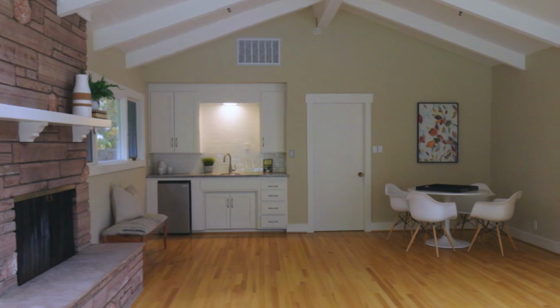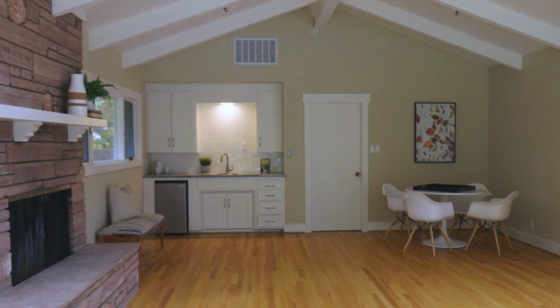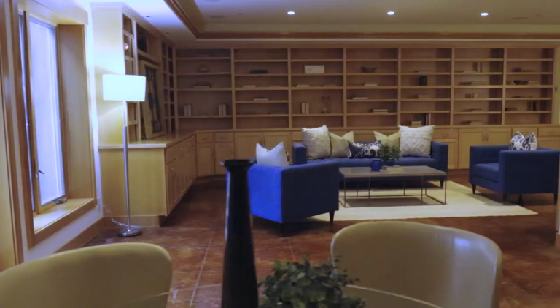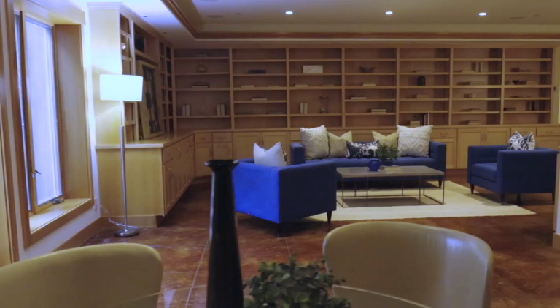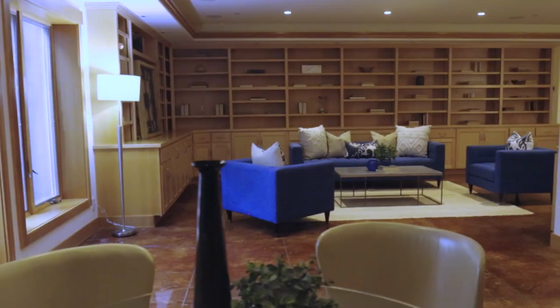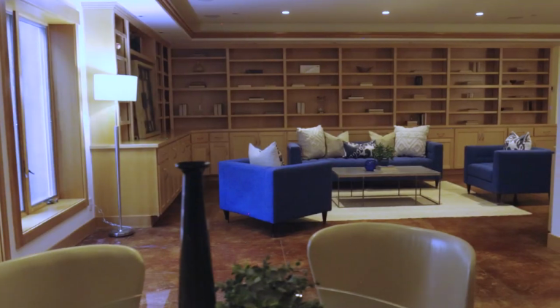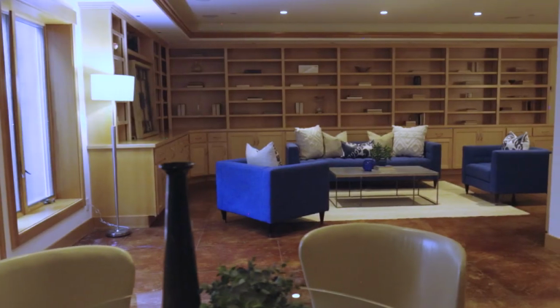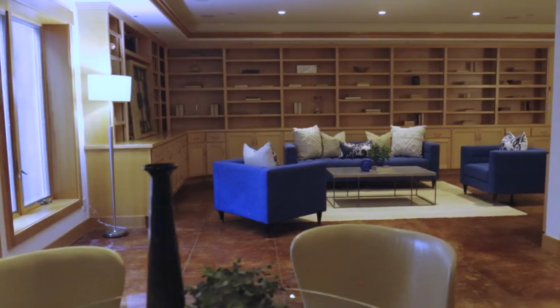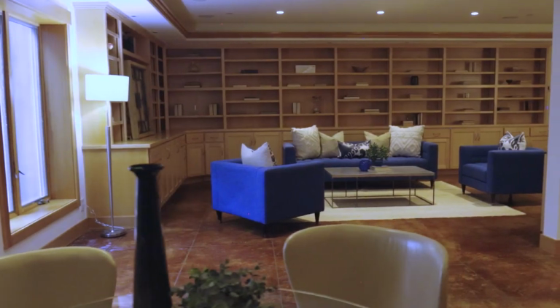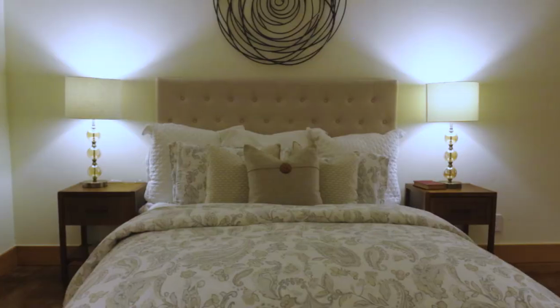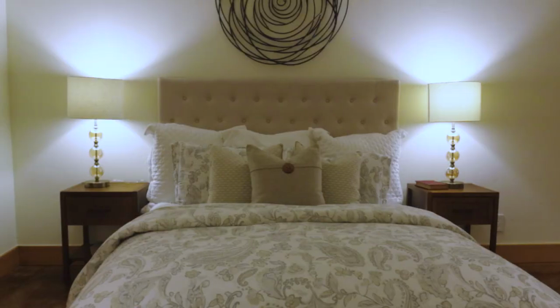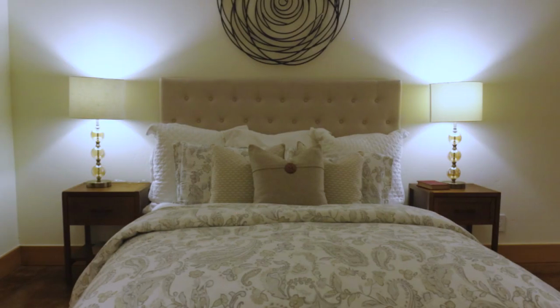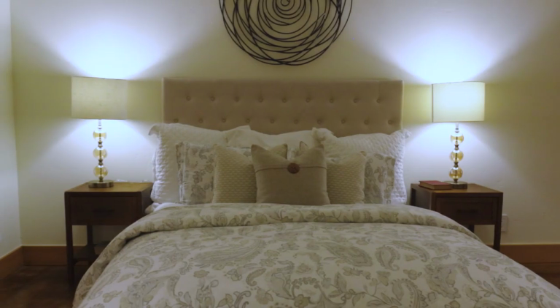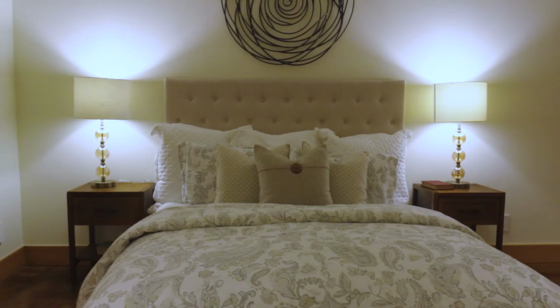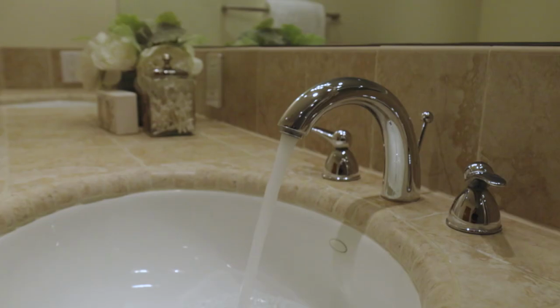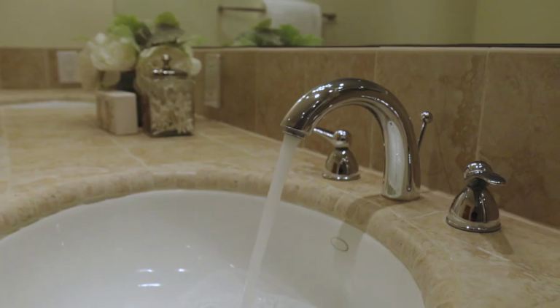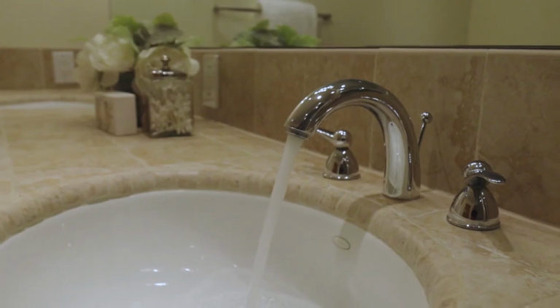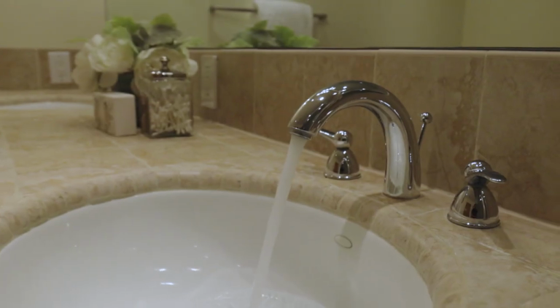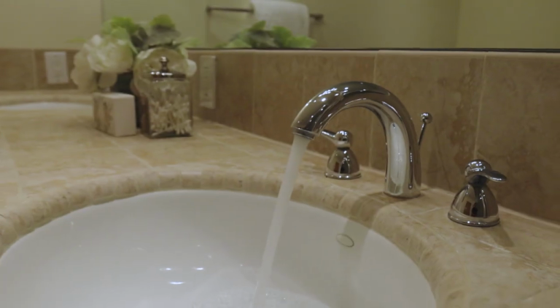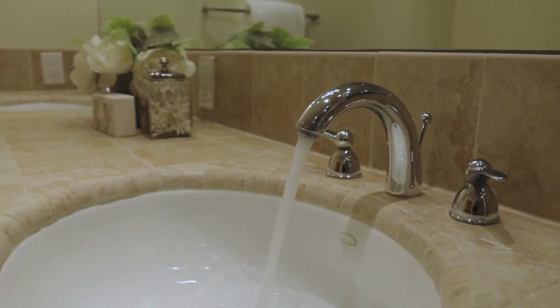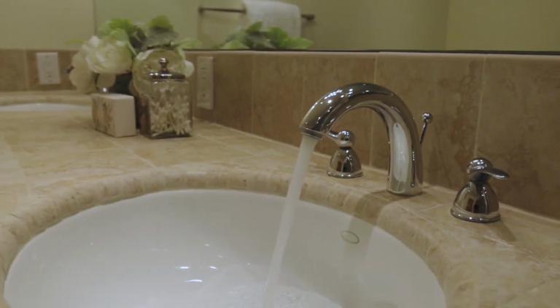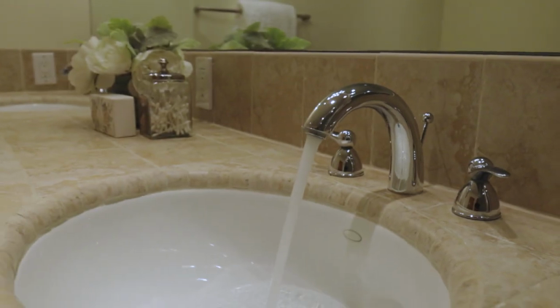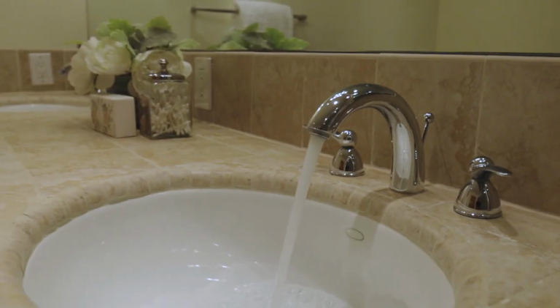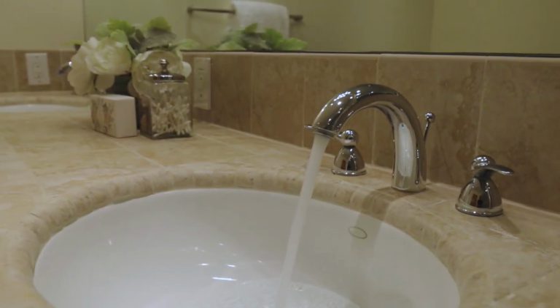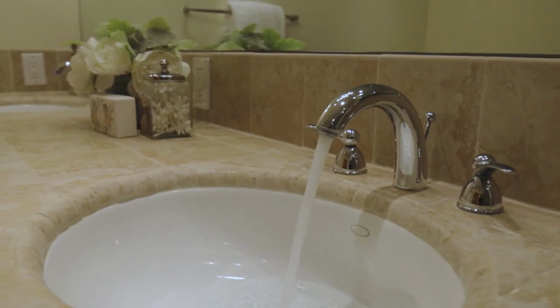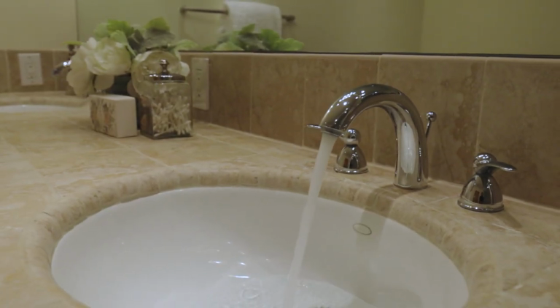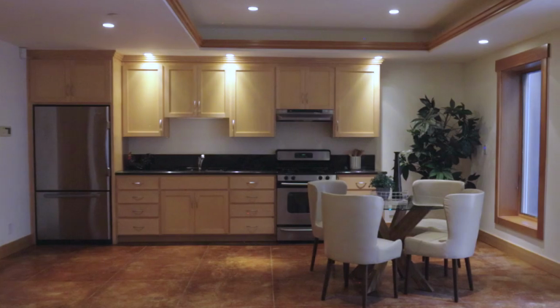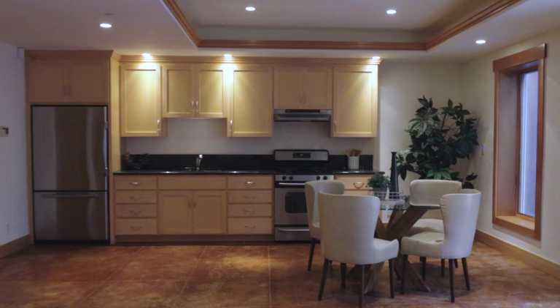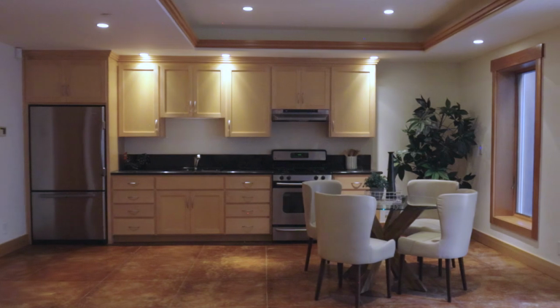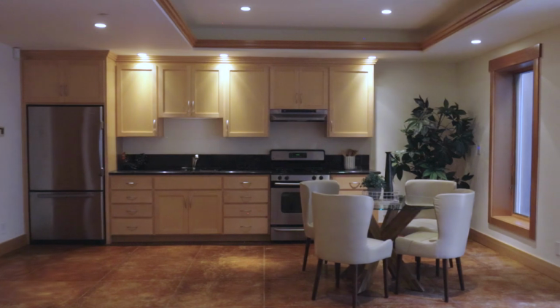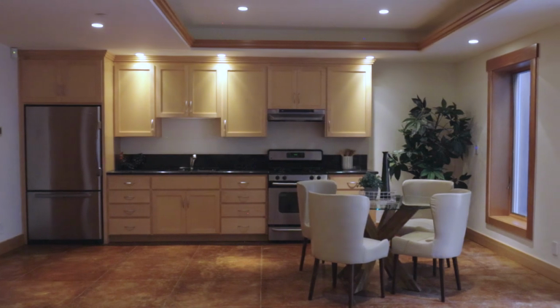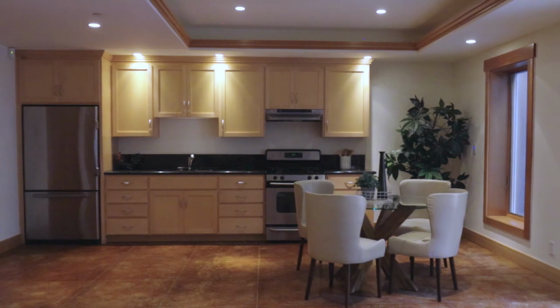The basement has two bedrooms and a full bathroom and its own separate kitchen.